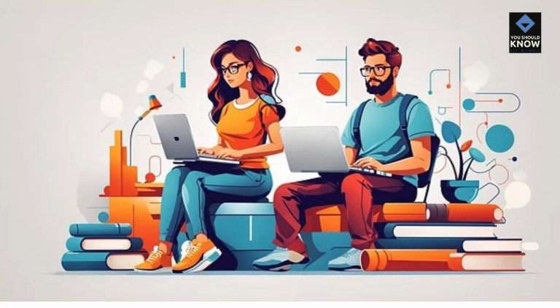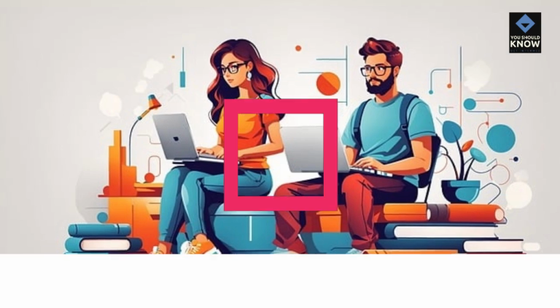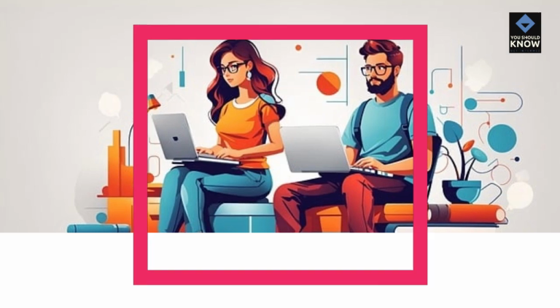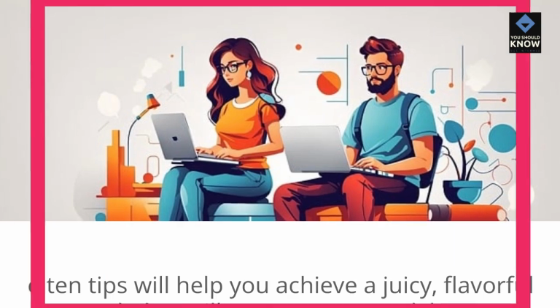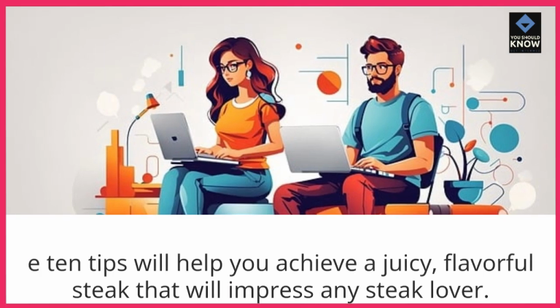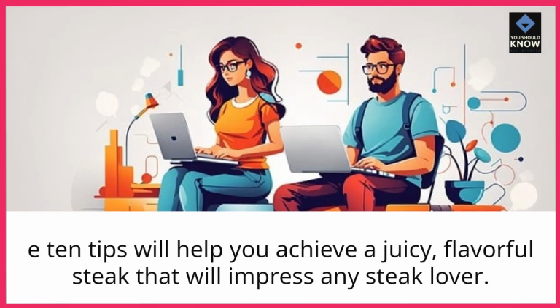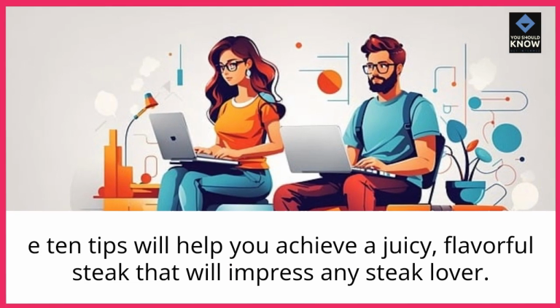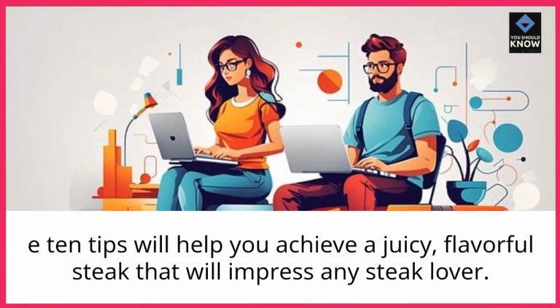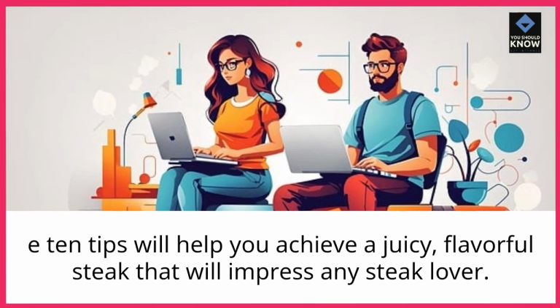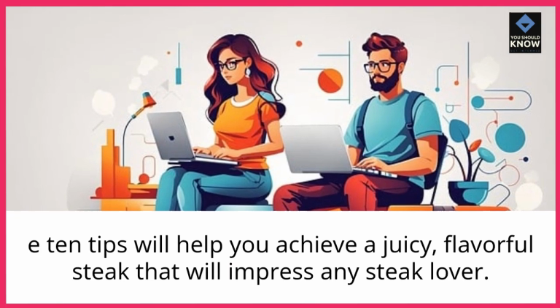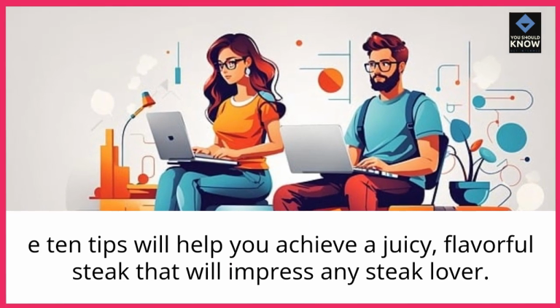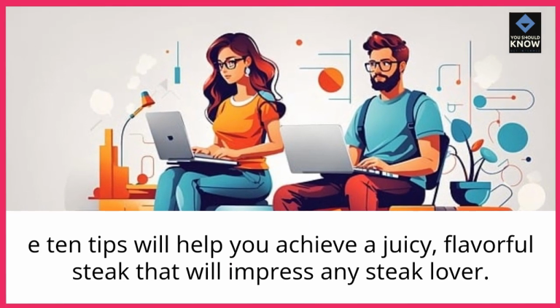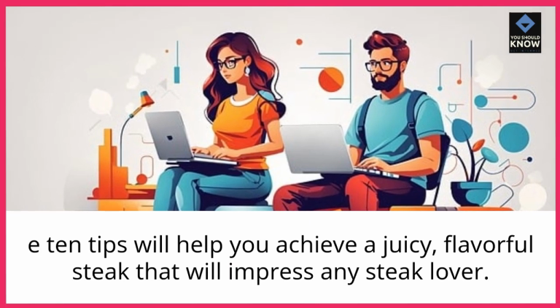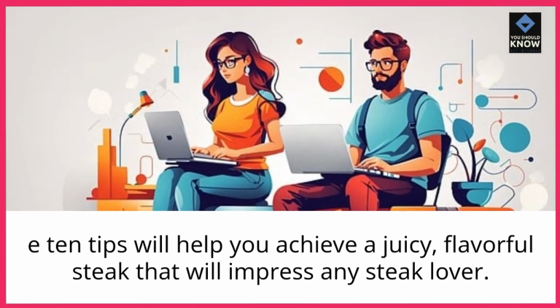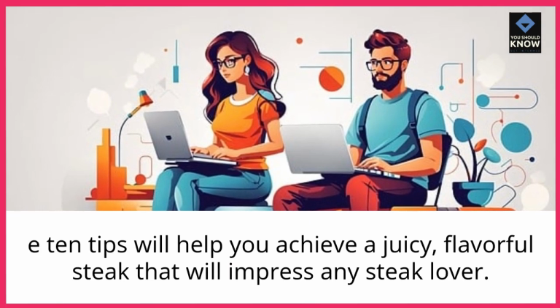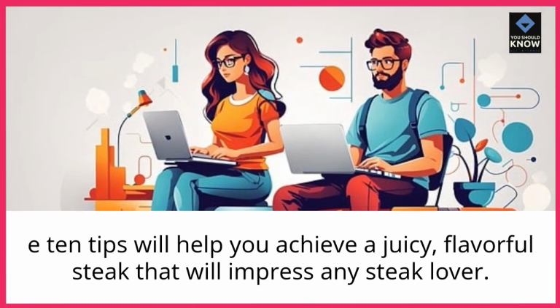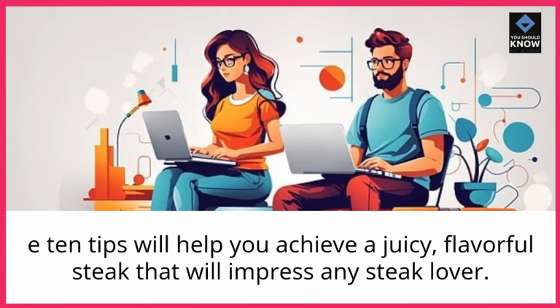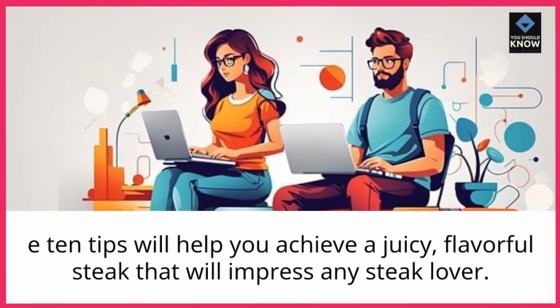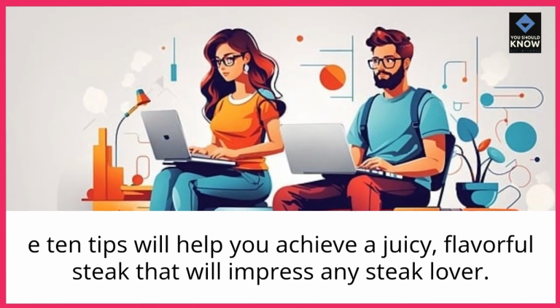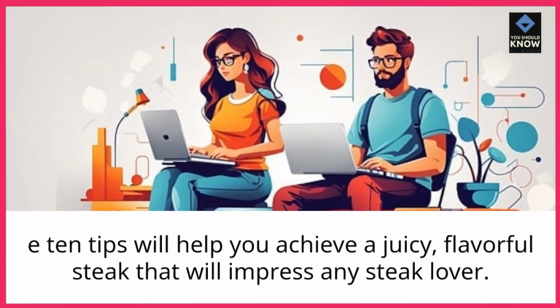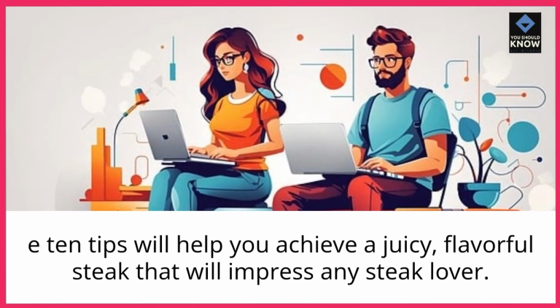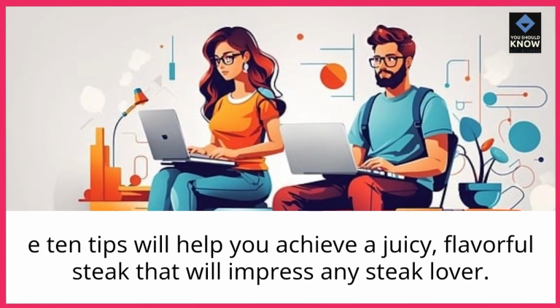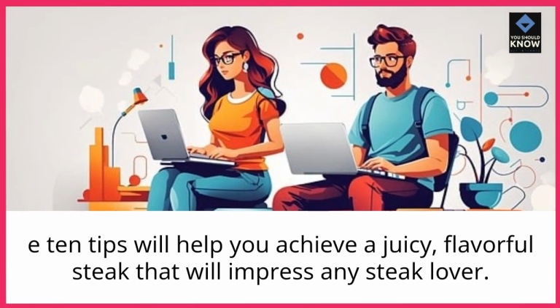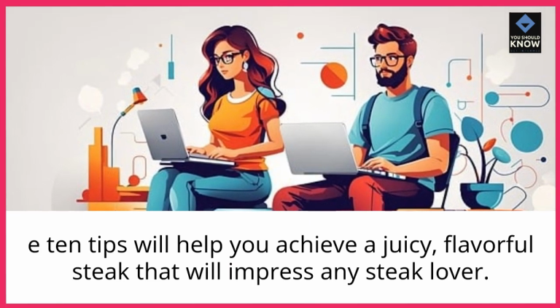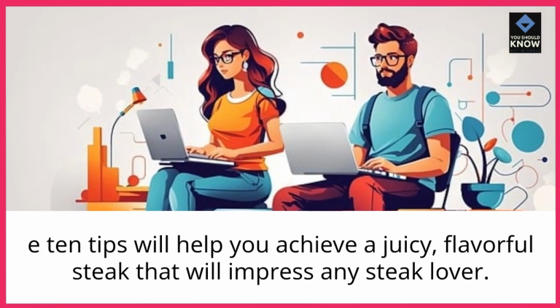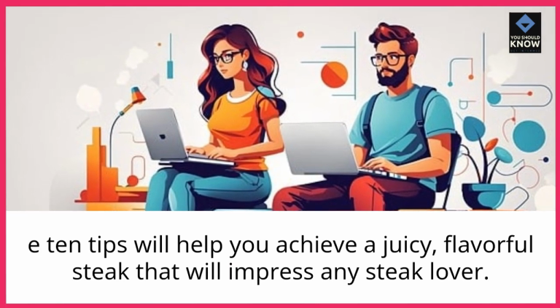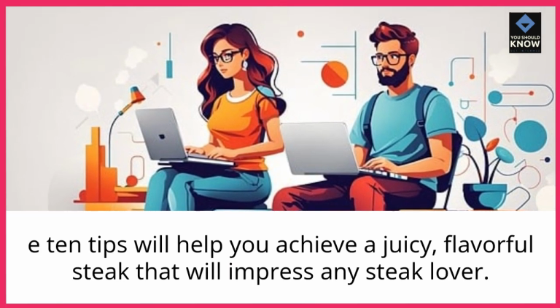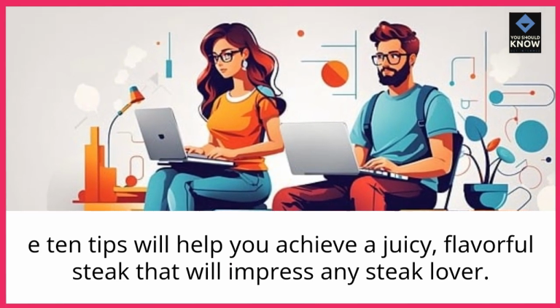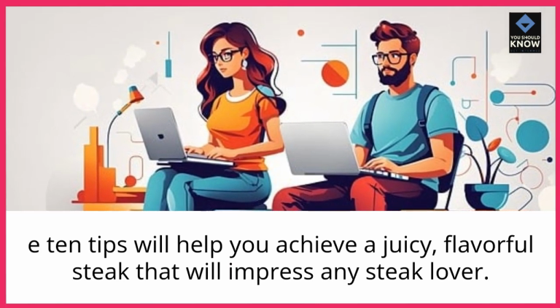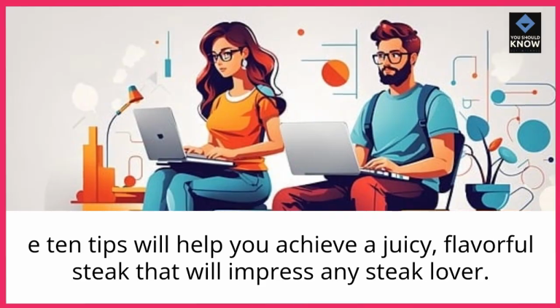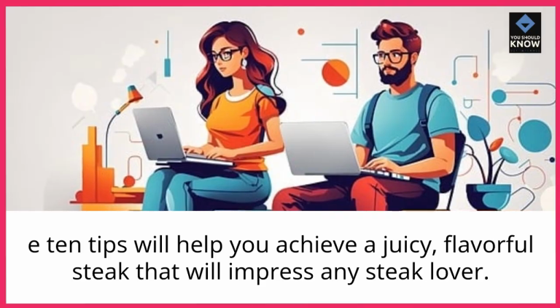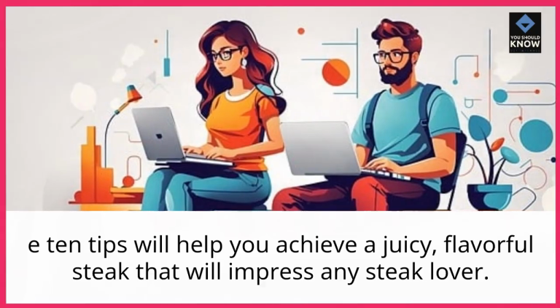These 10 tips will help you achieve a juicy, flavorful steak that will impress any steak lover.